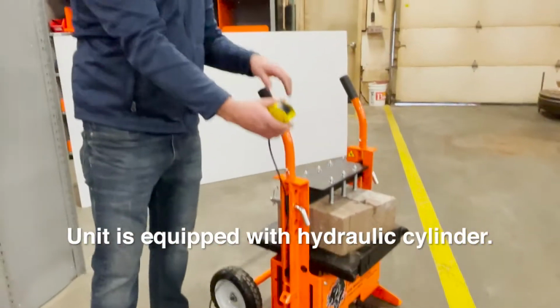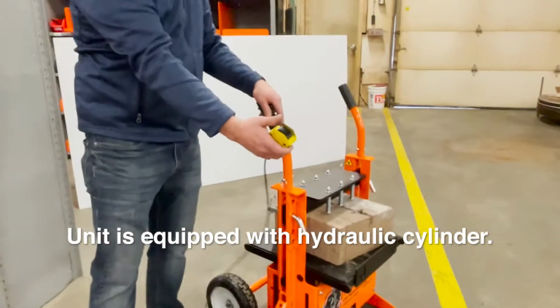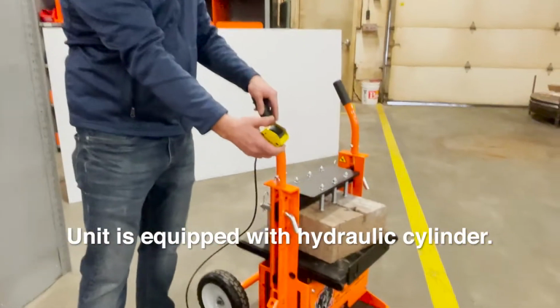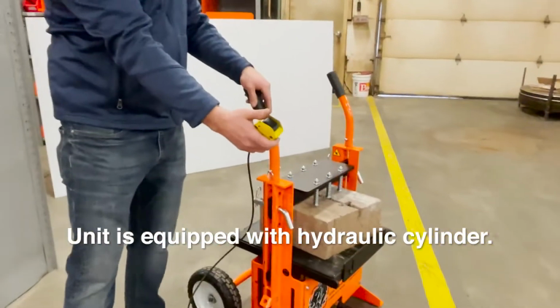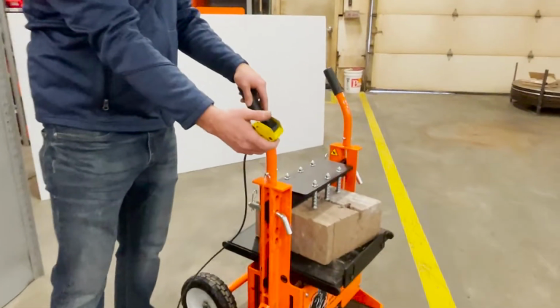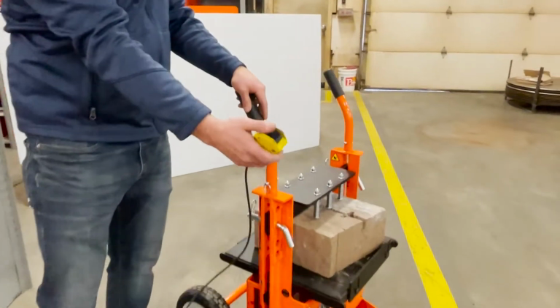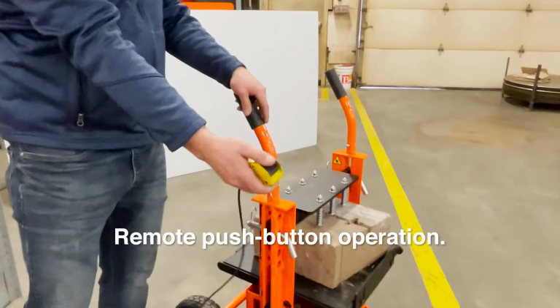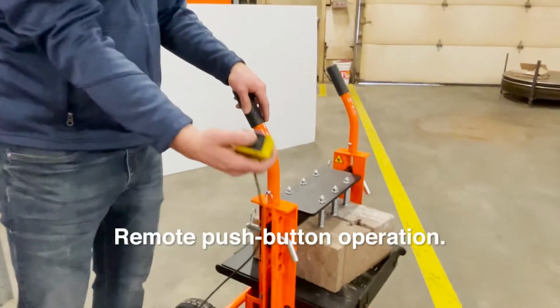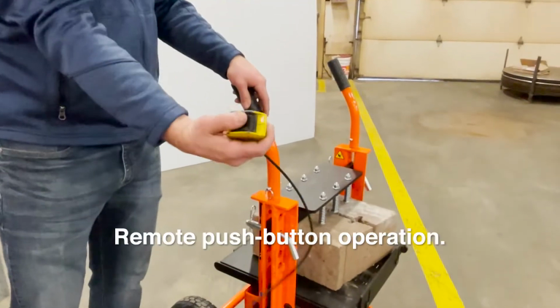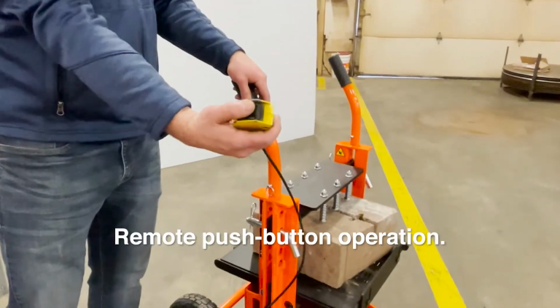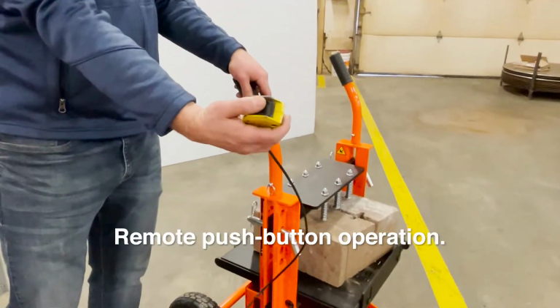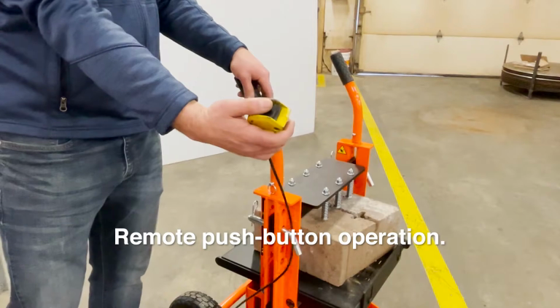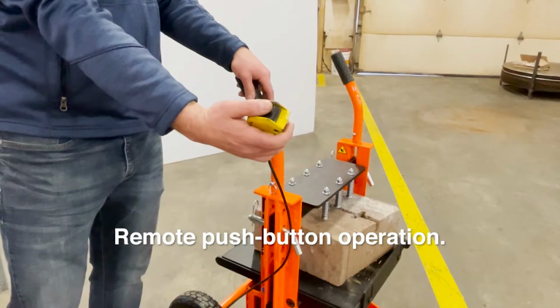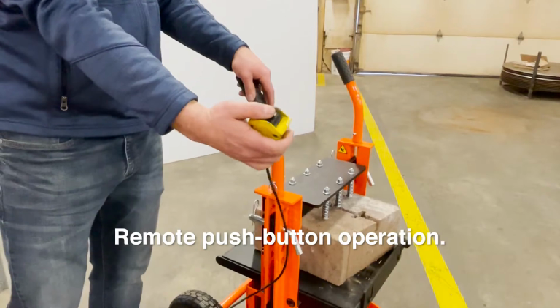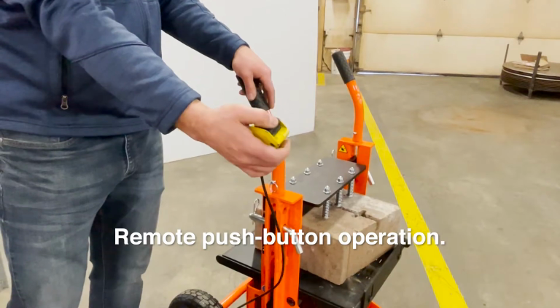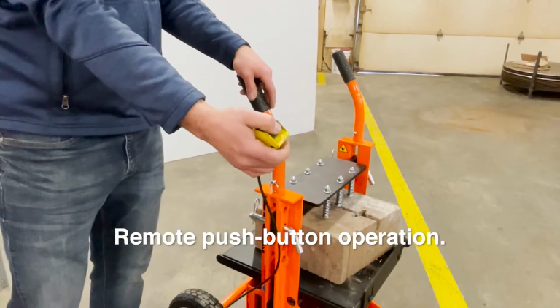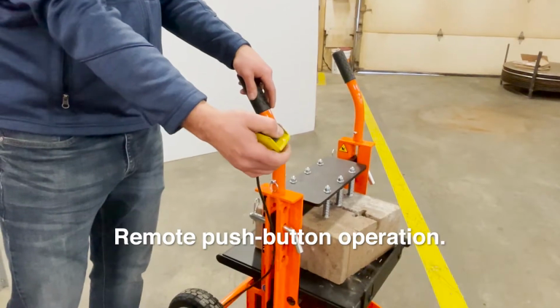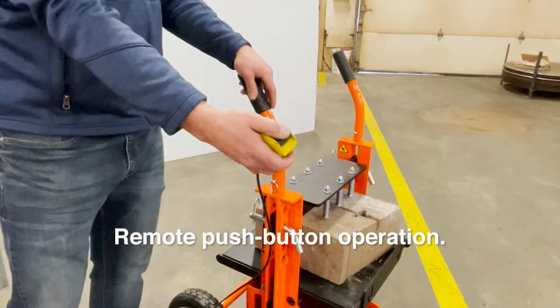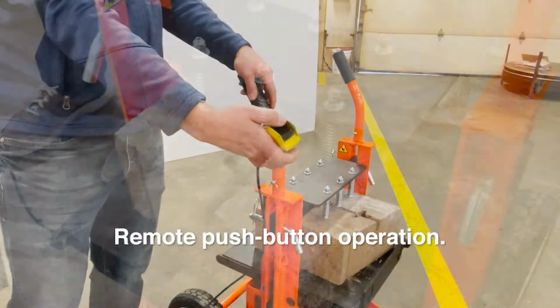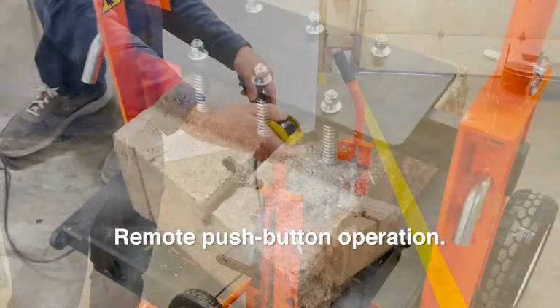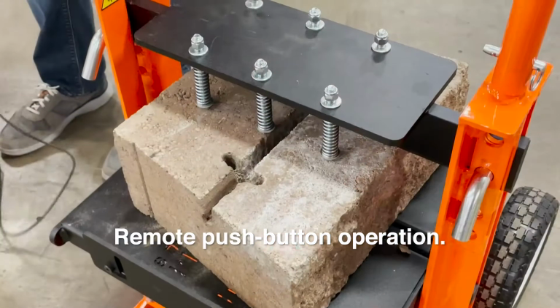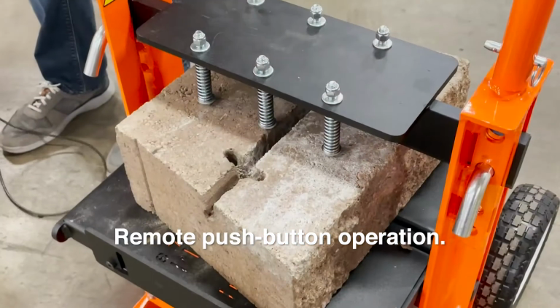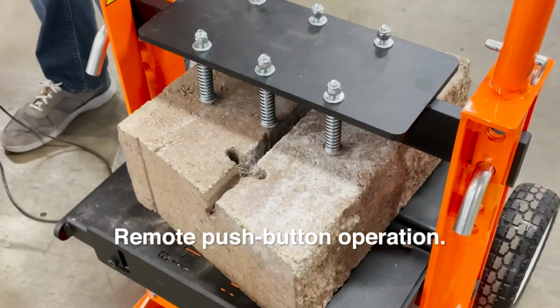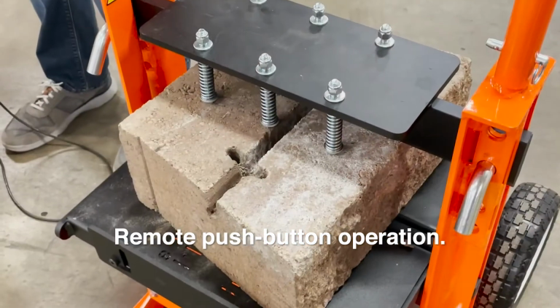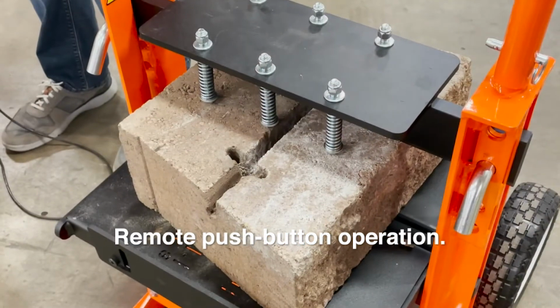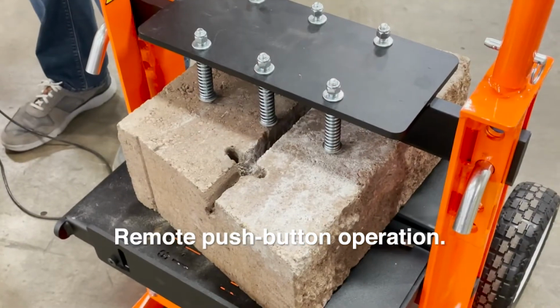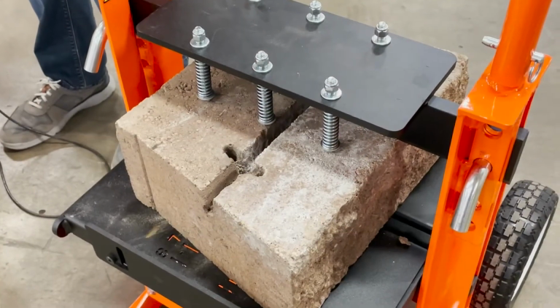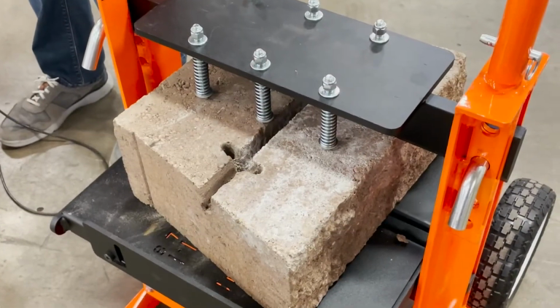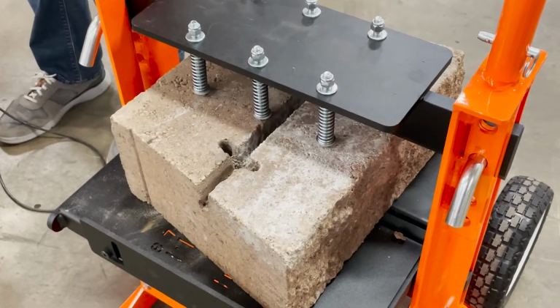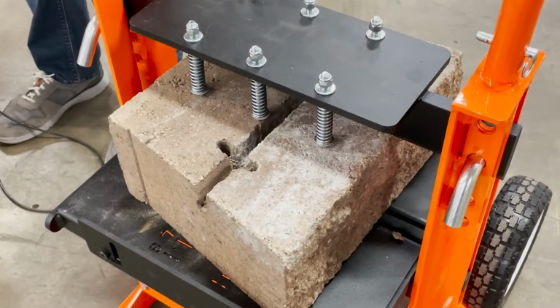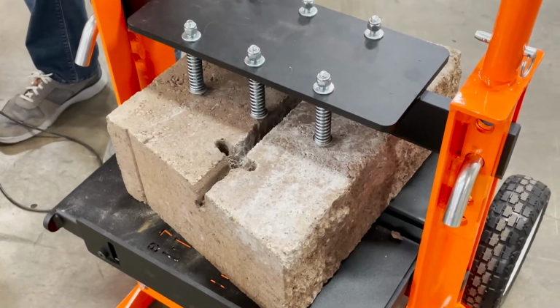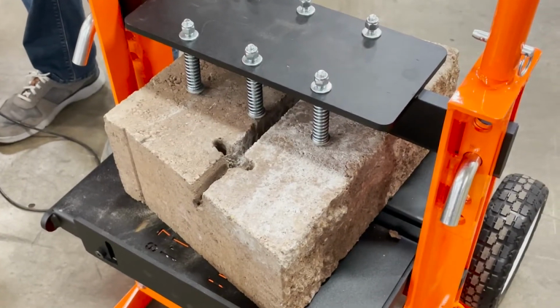Operation is easy: push the button on the remote control — up, down — raises and lowers the table as needed.